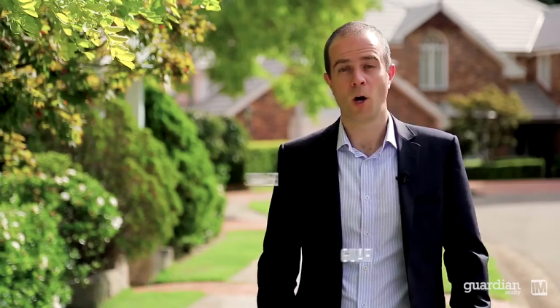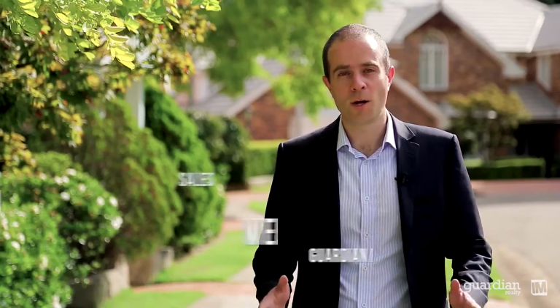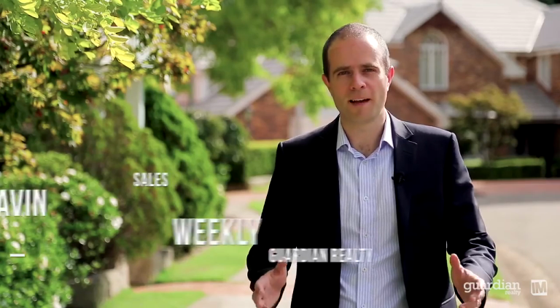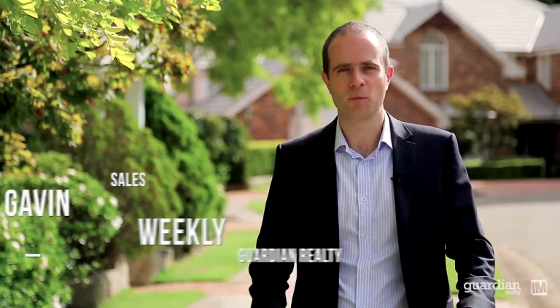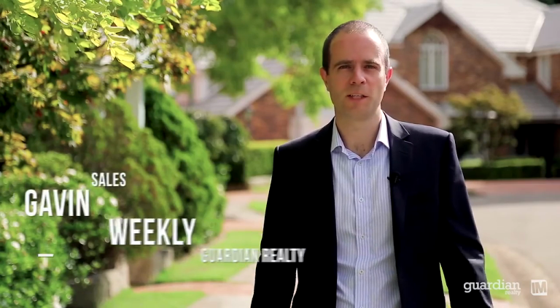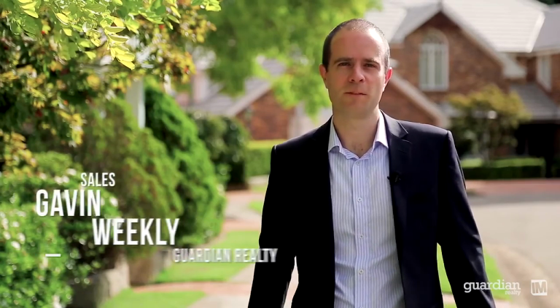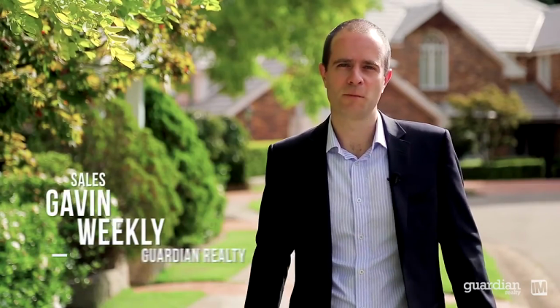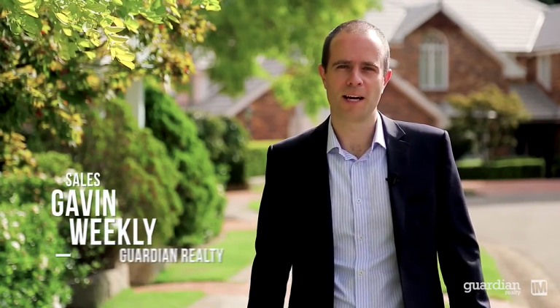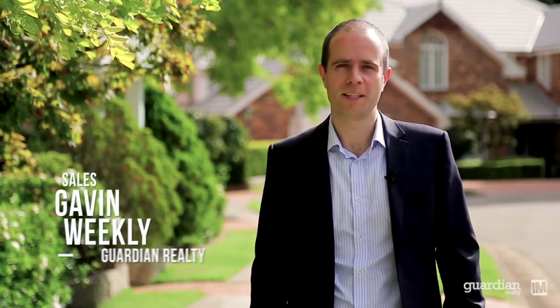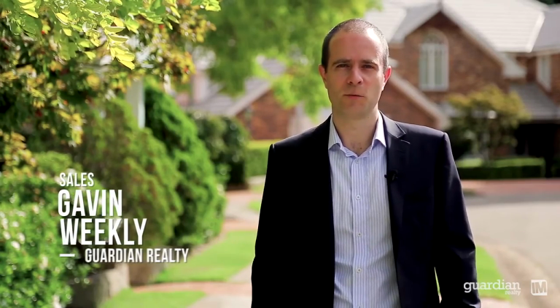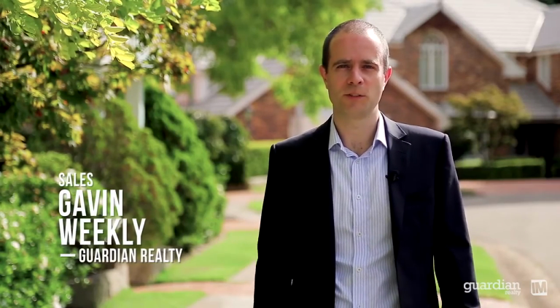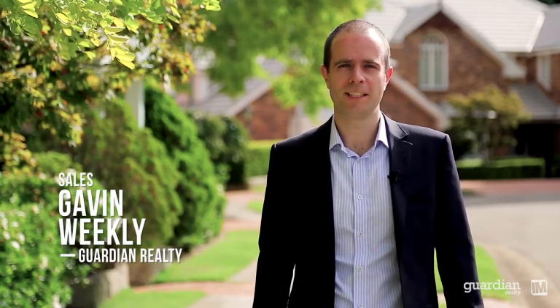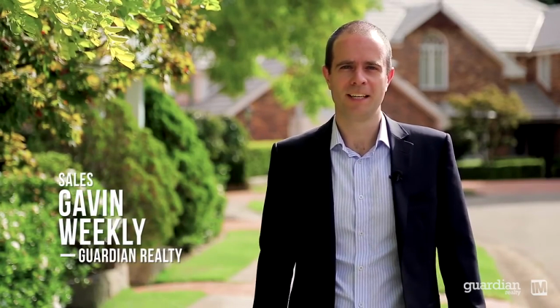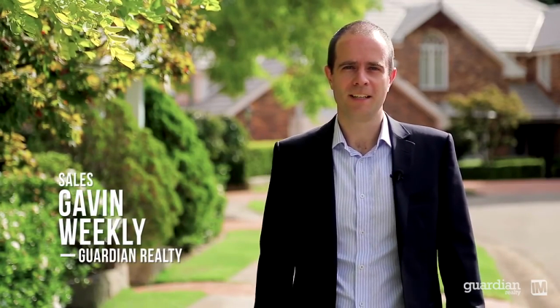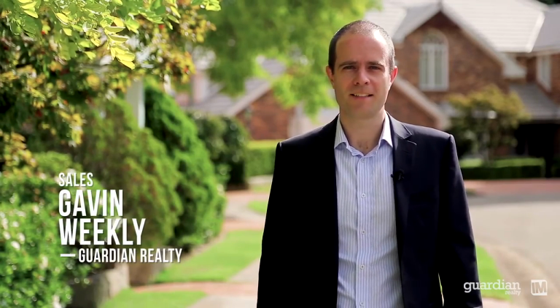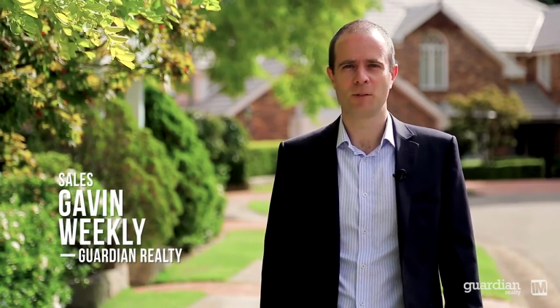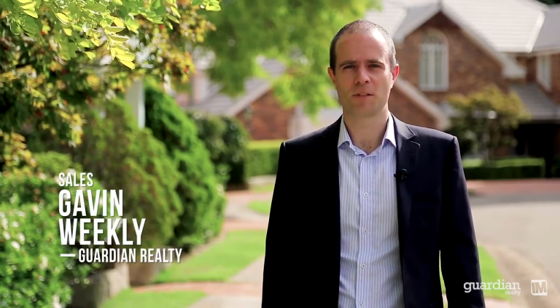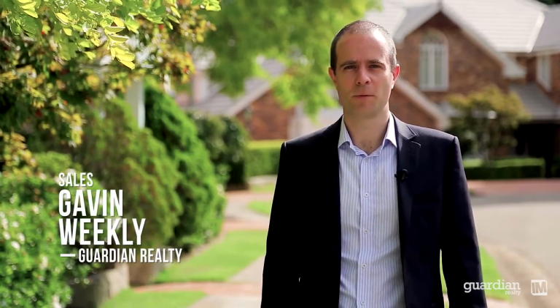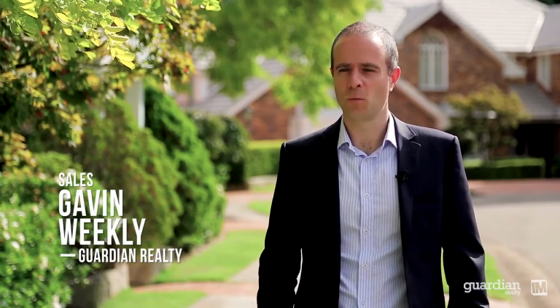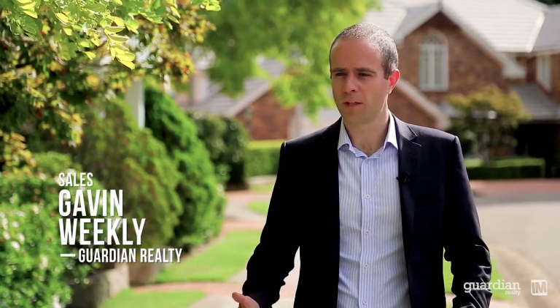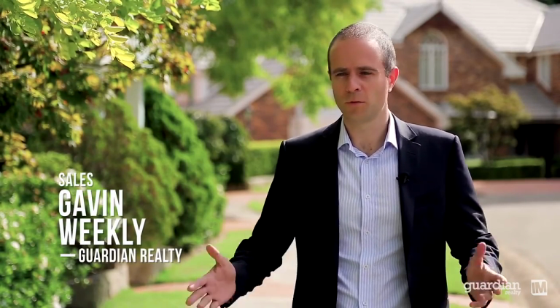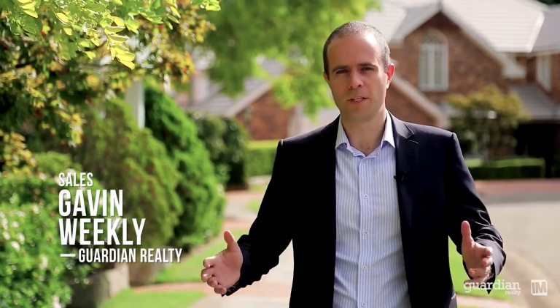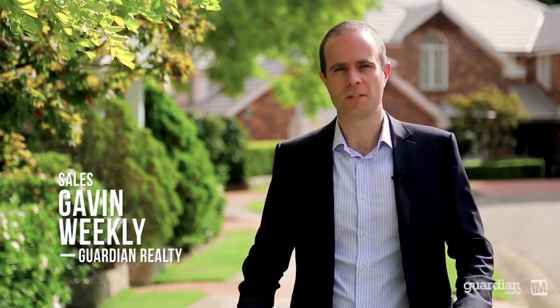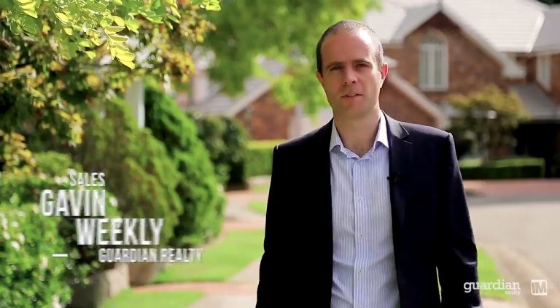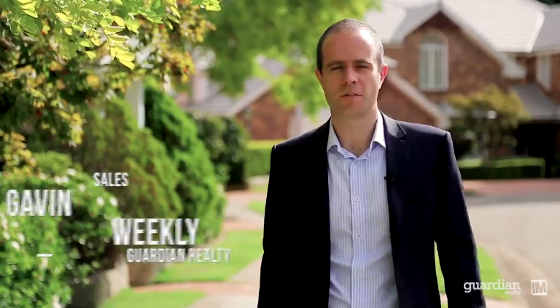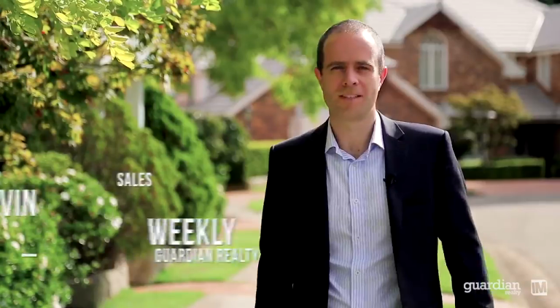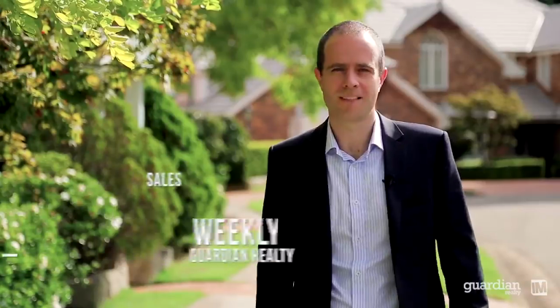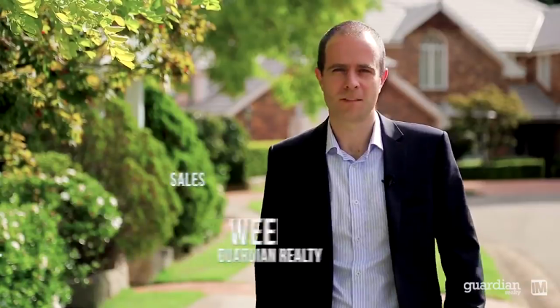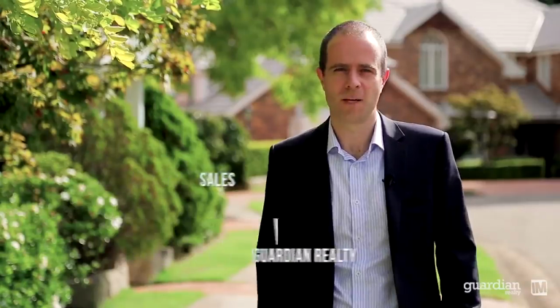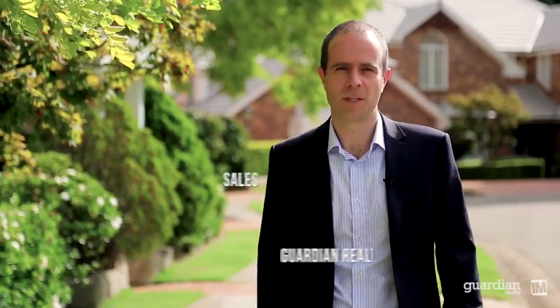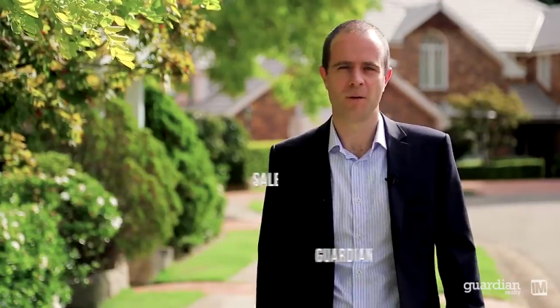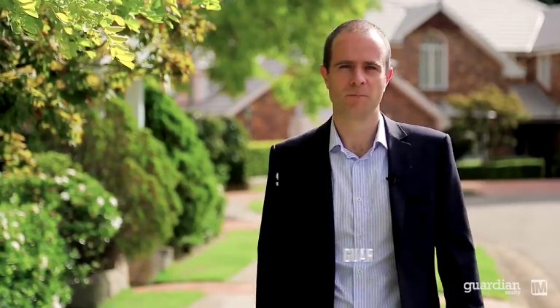Hi, I'm Gavin Weekley from Guardian Realty. Let's have a look at some of the wonderful features of this fantastic family home.